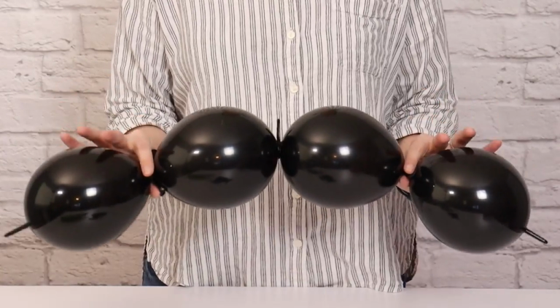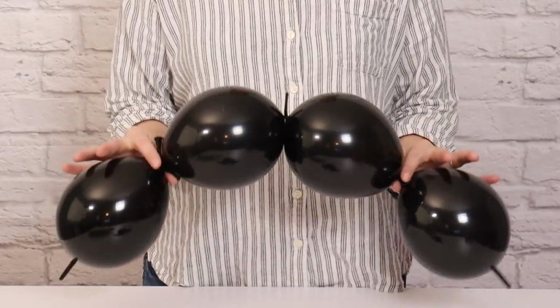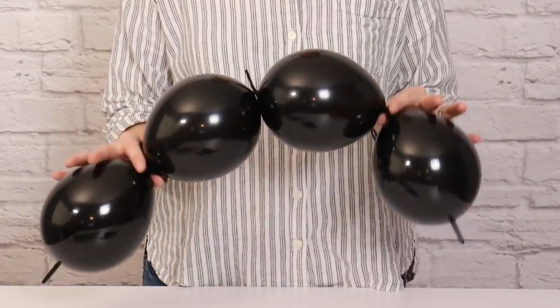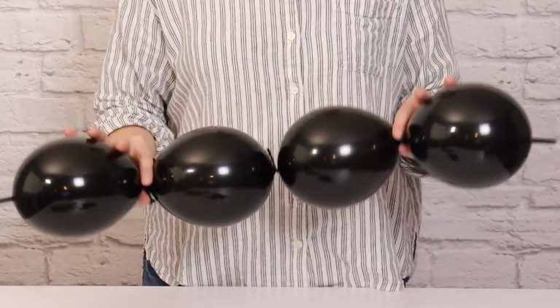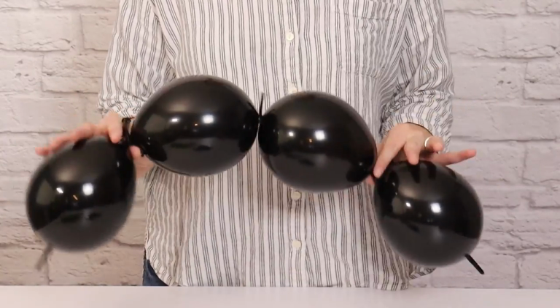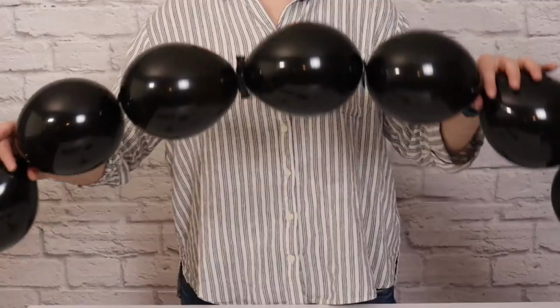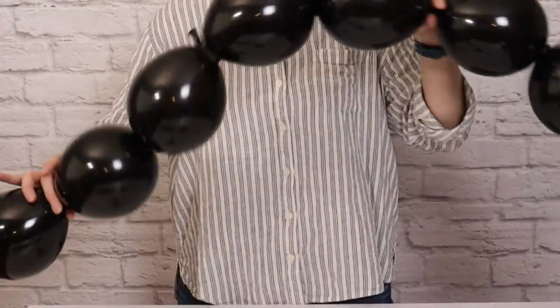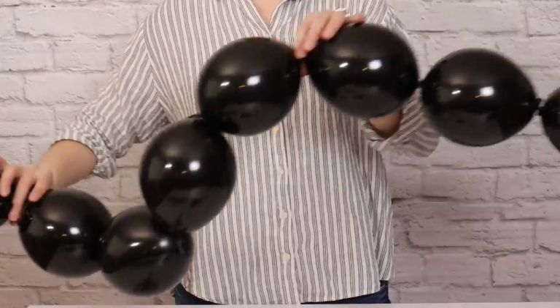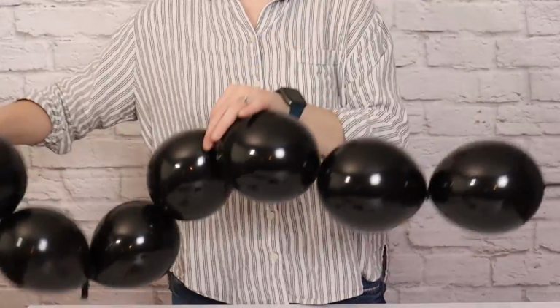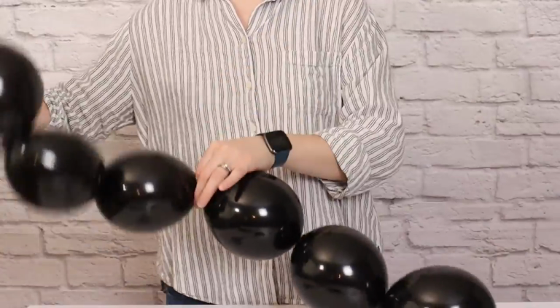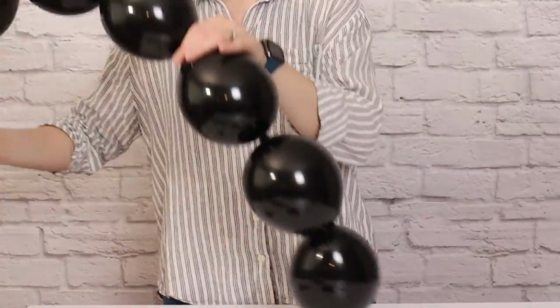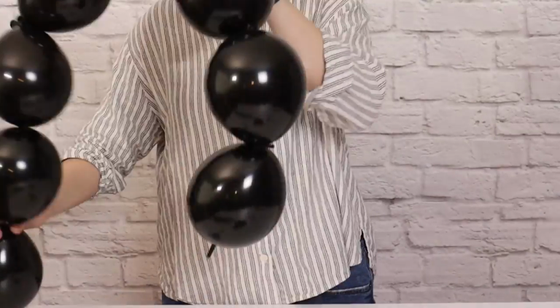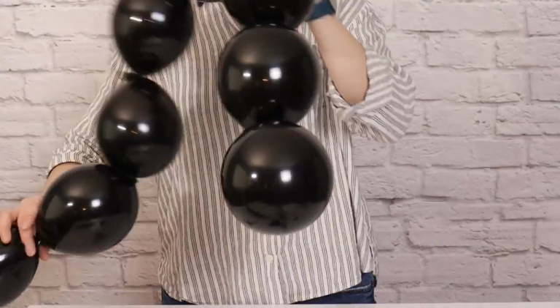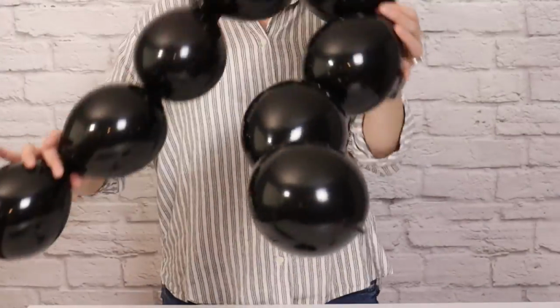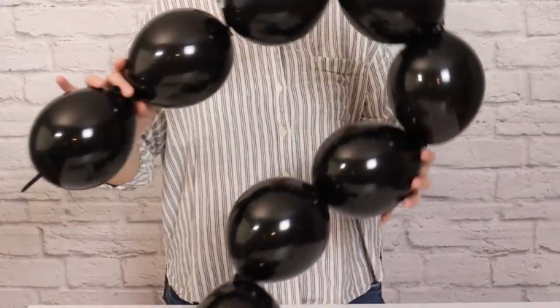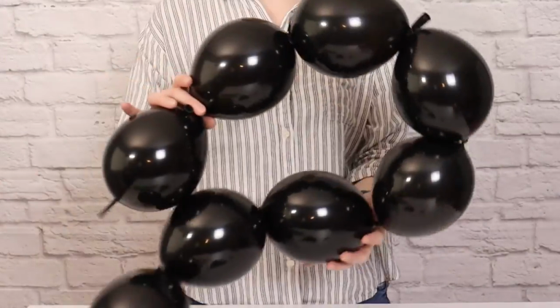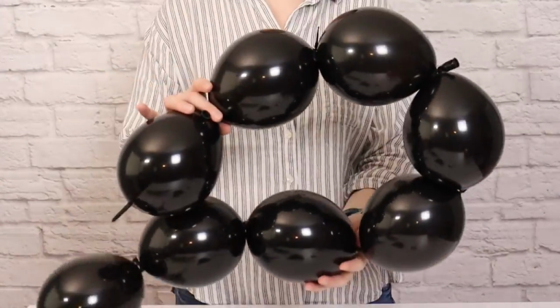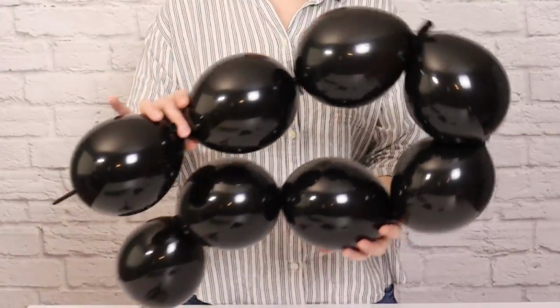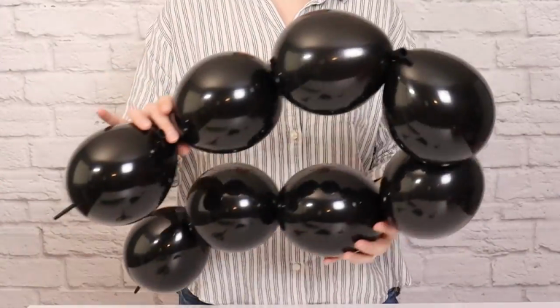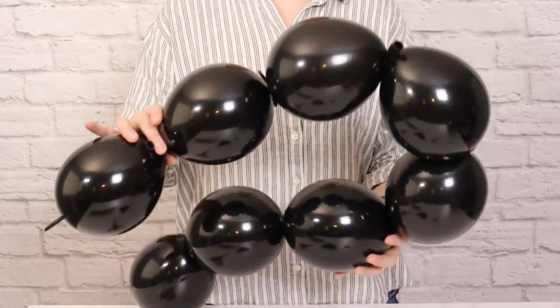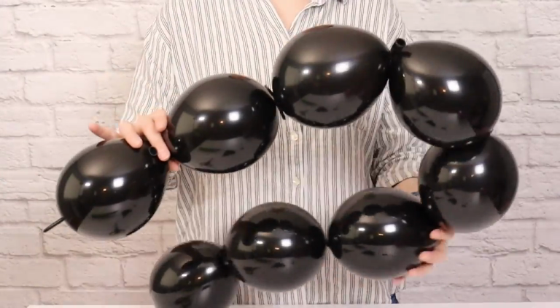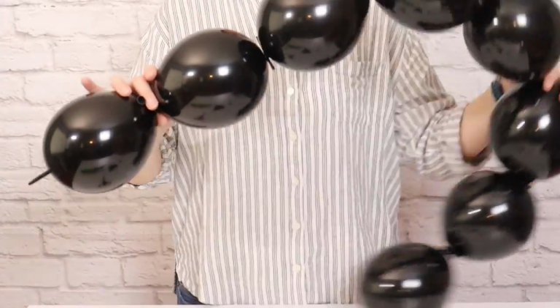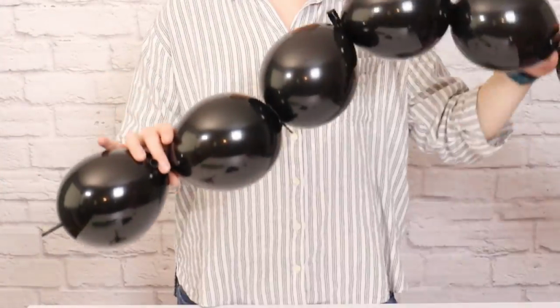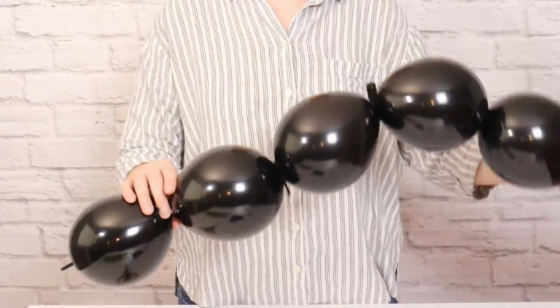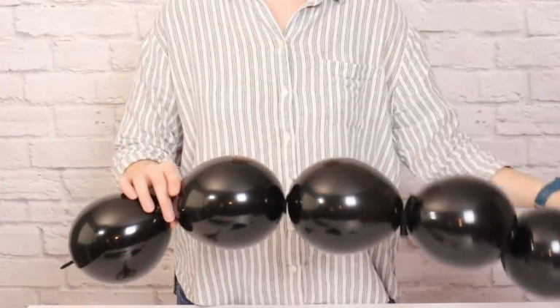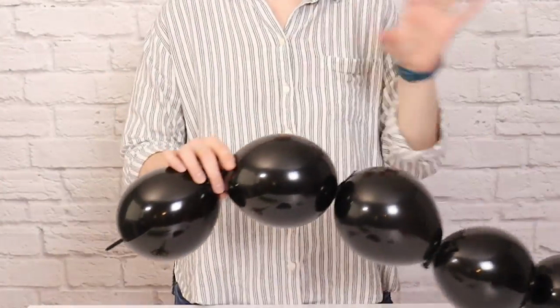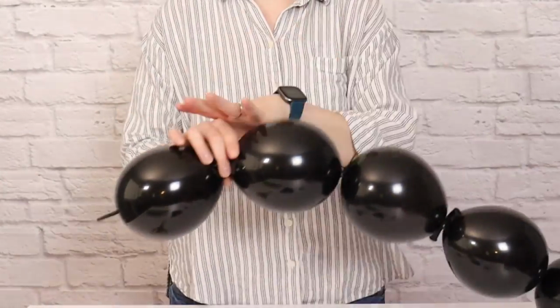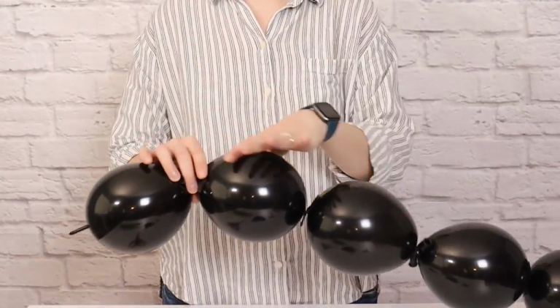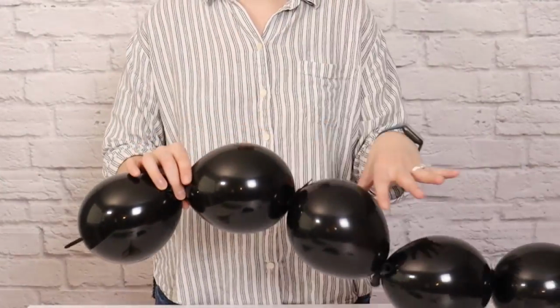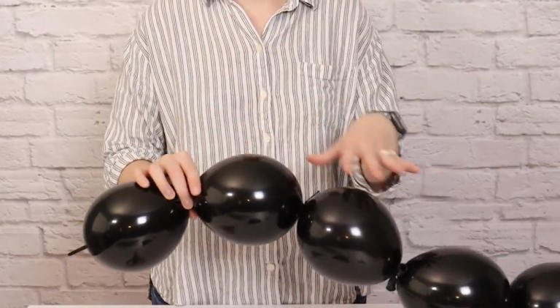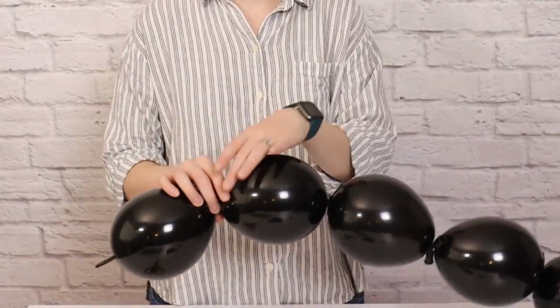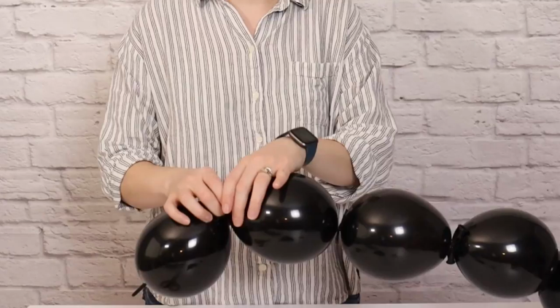Once all of the quicklinks are inflated, I'm going to start tying them into two long chains by taking the tails of two balloons and tying them together in a doubled knot, making sure I squinch those two balloons right next to each other so I get nice even spacing between all of my quicklinks. I made two chains — one with 15 balloons and one with 10 balloons to fit my design — but you could tie together as many as you like to fit your own setup.